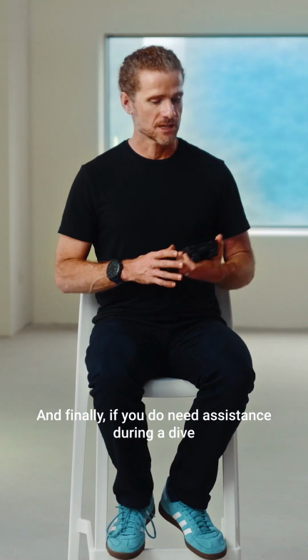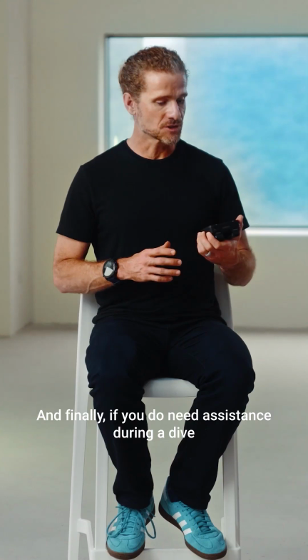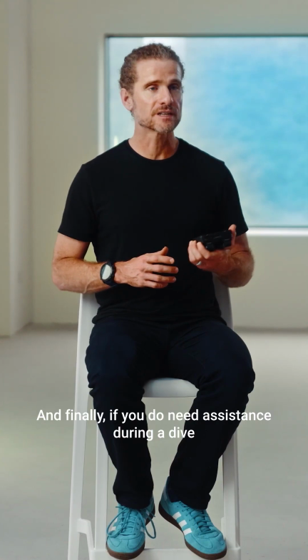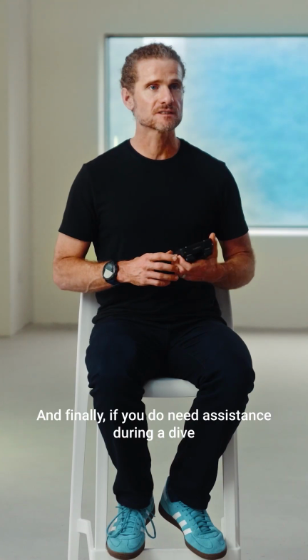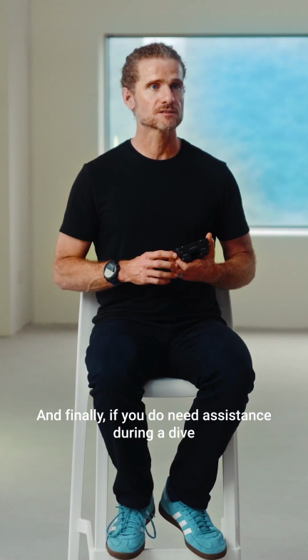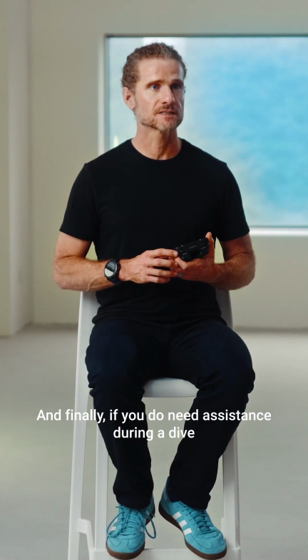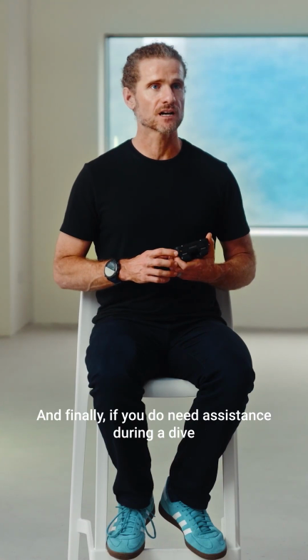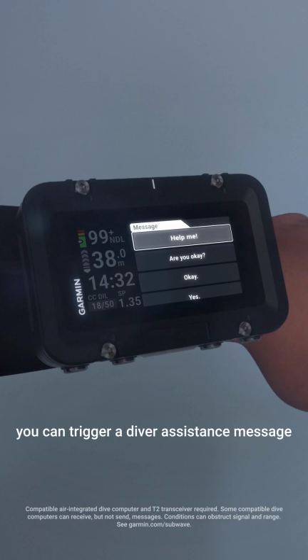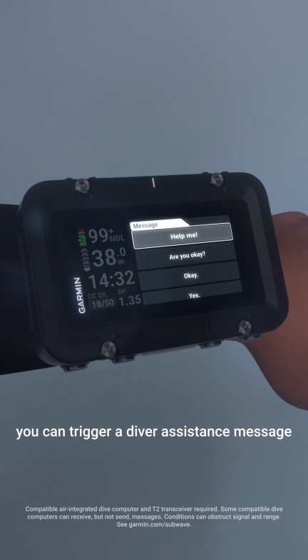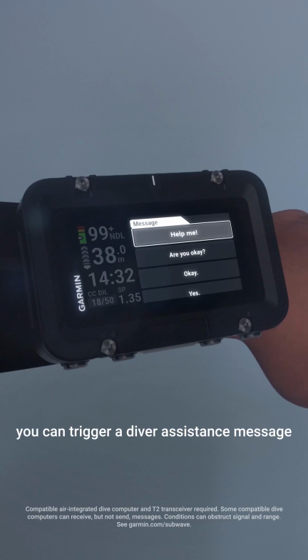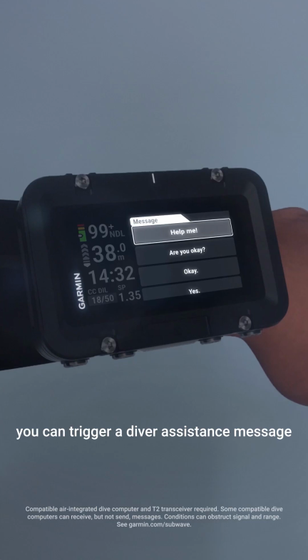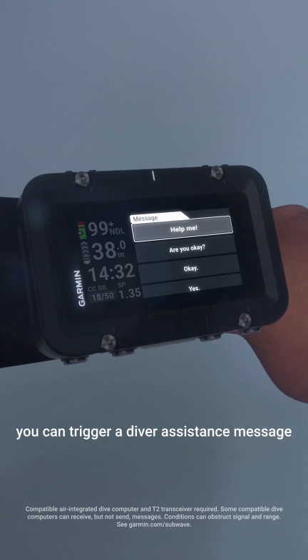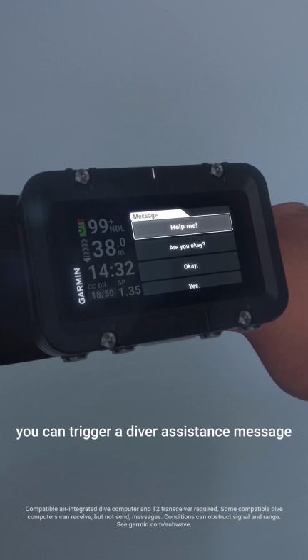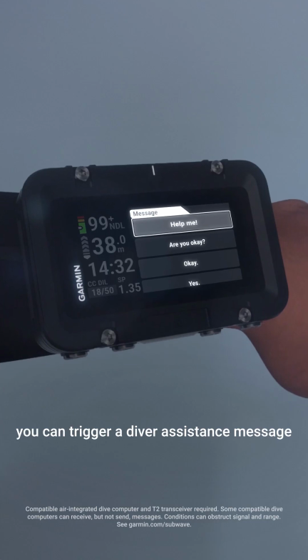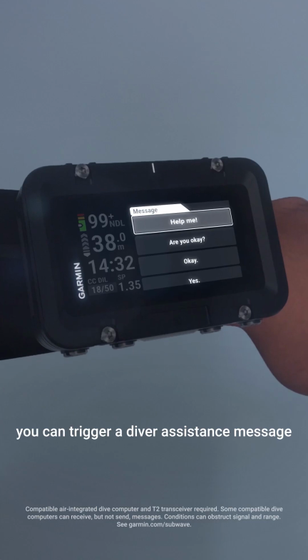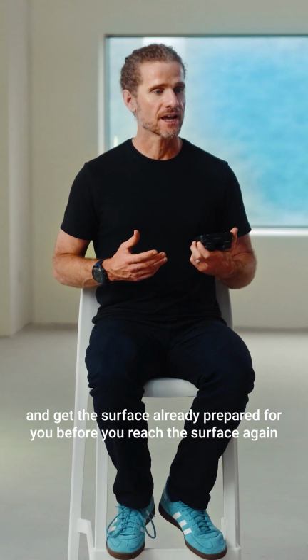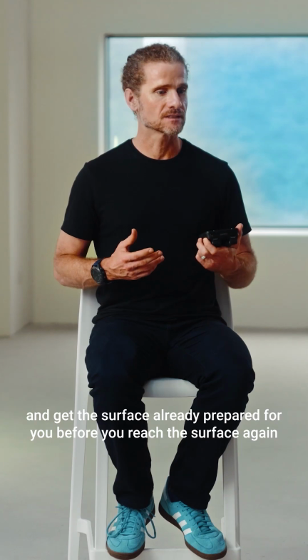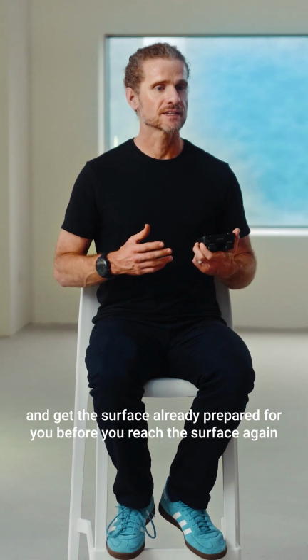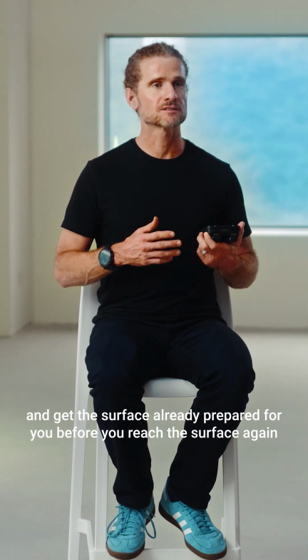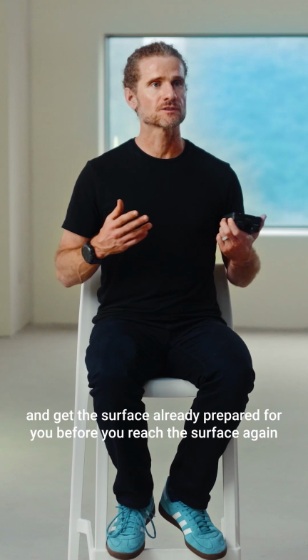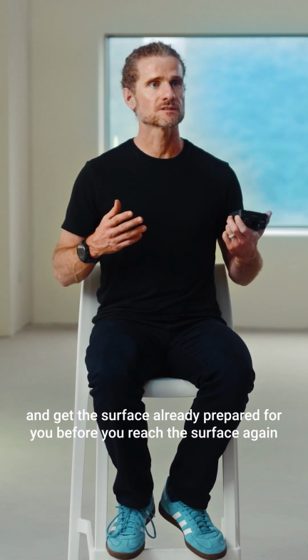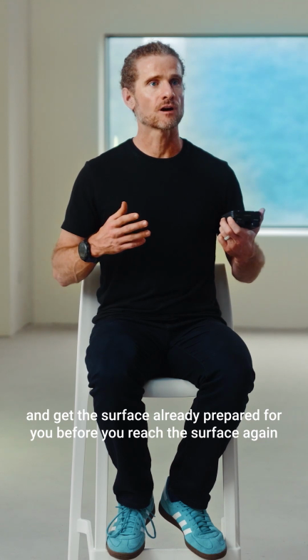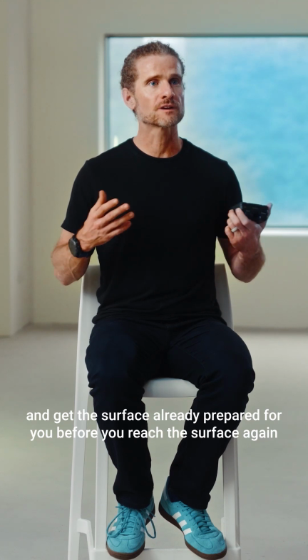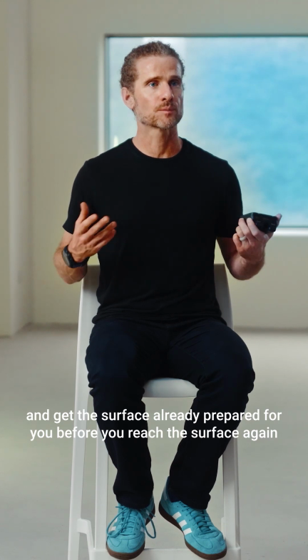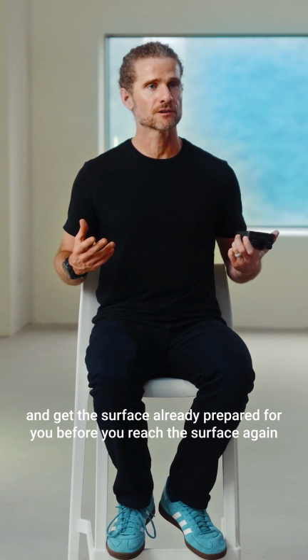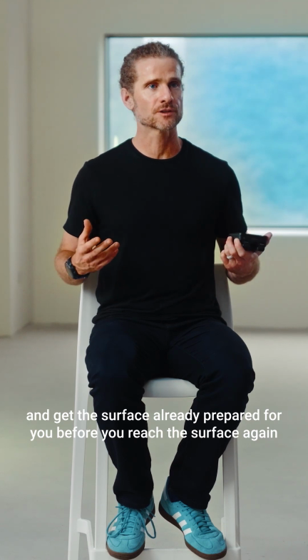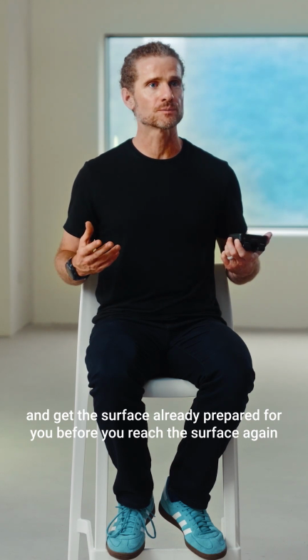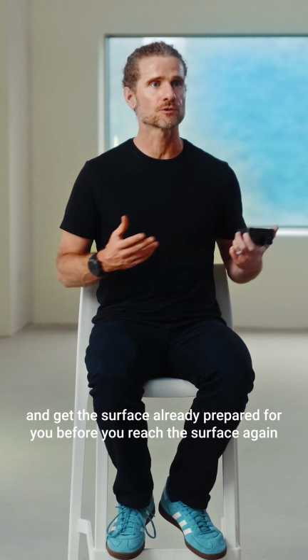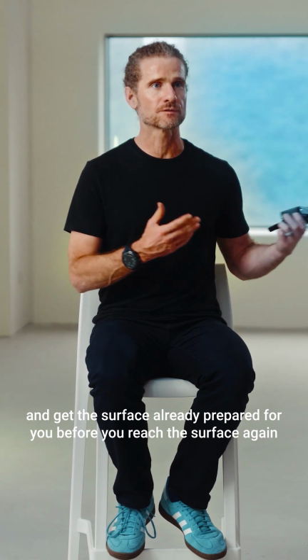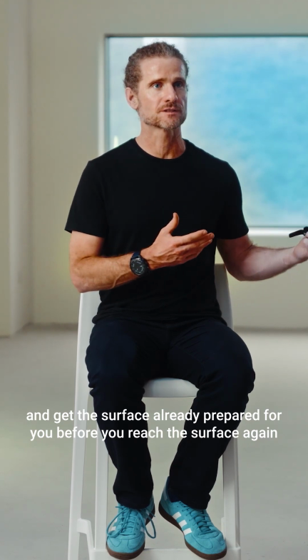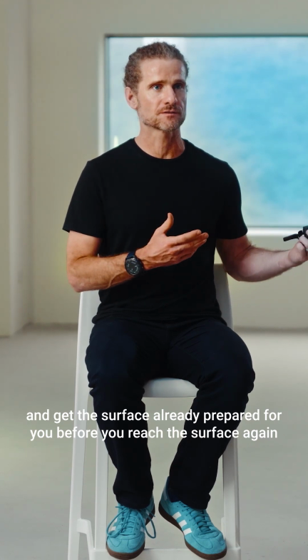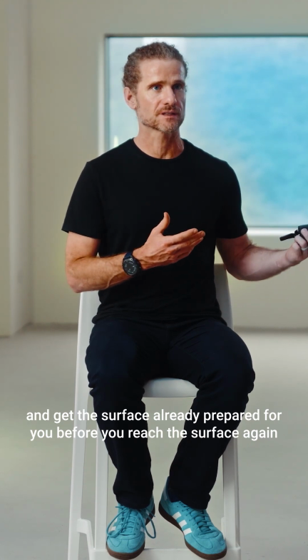If you do need assistance during a dive, you can trigger a diver assistance message and get the surface already prepared for you before you reach the surface again.